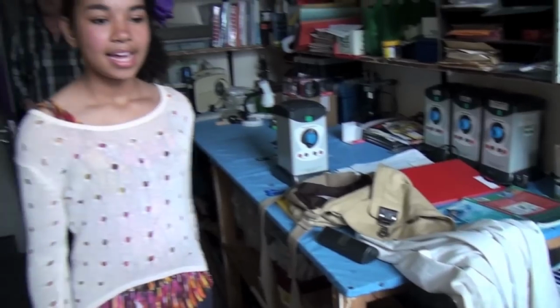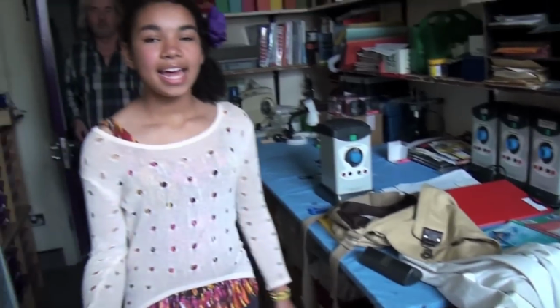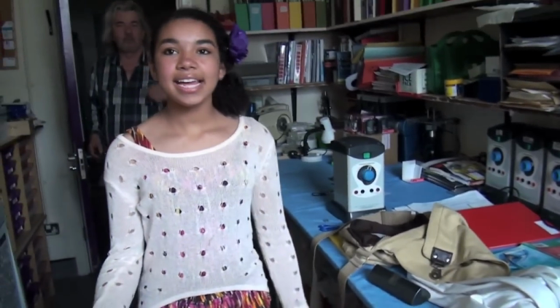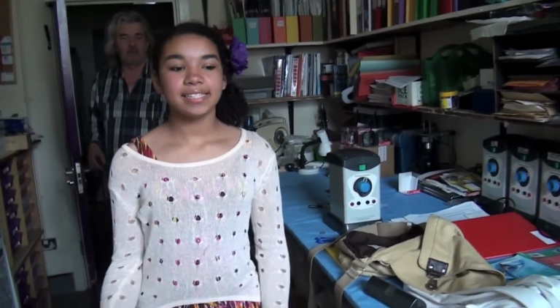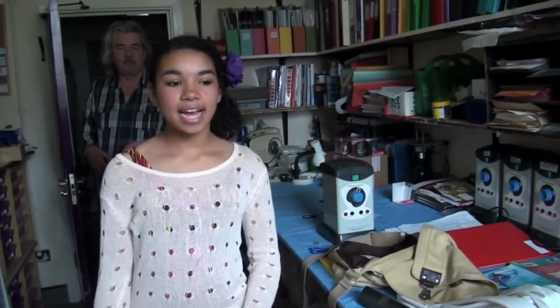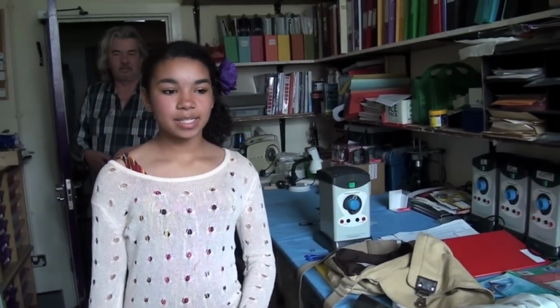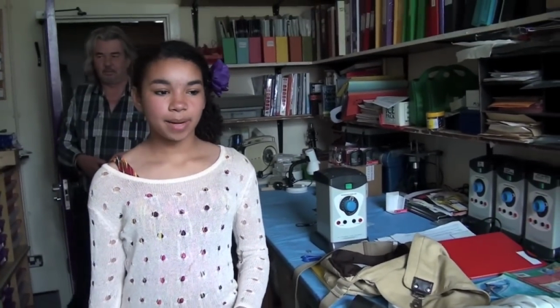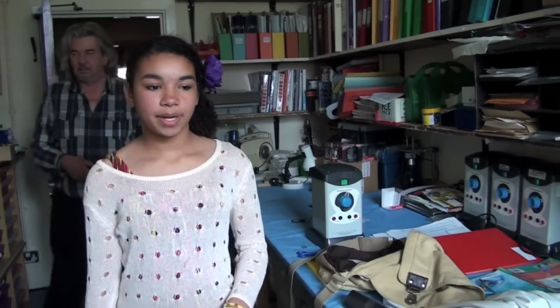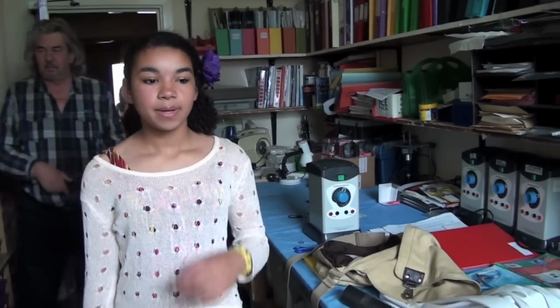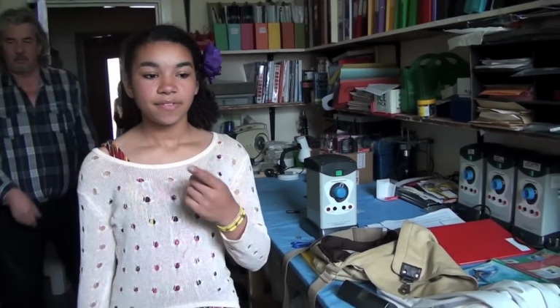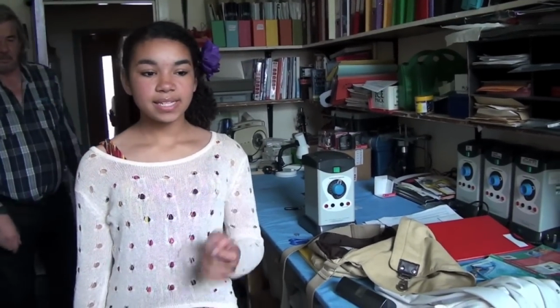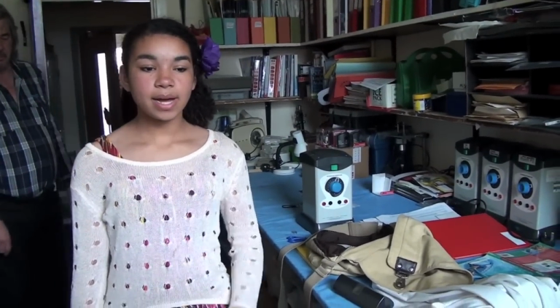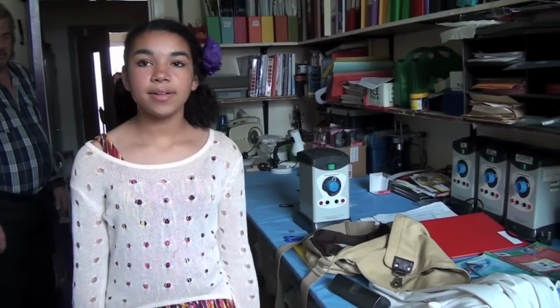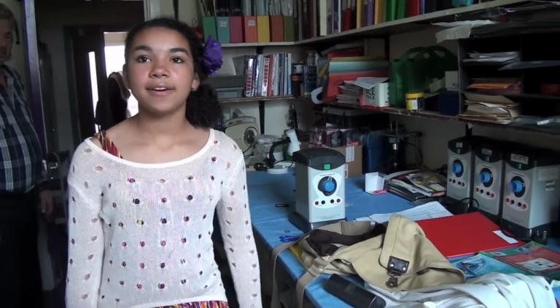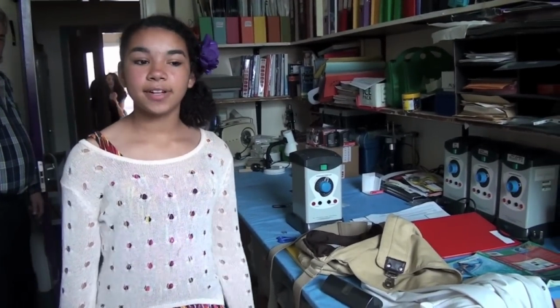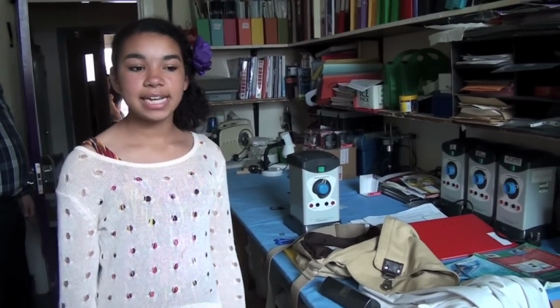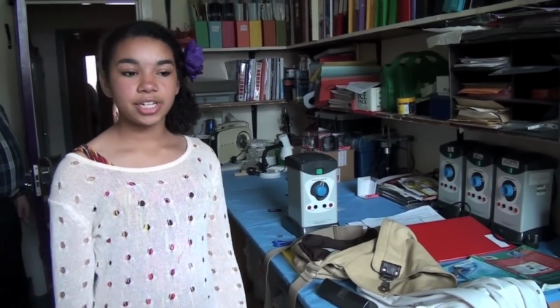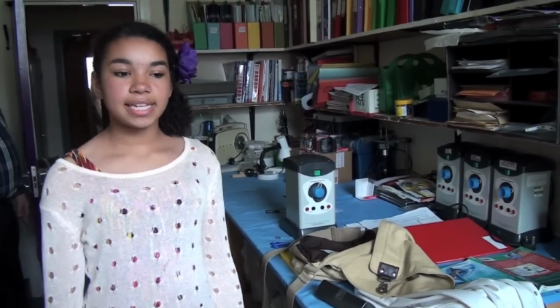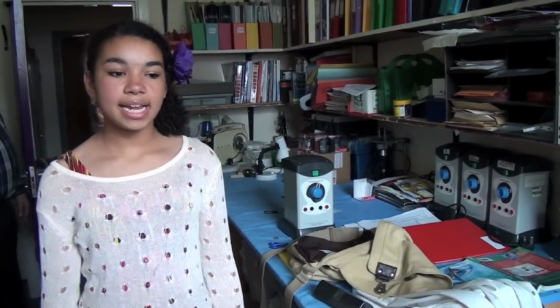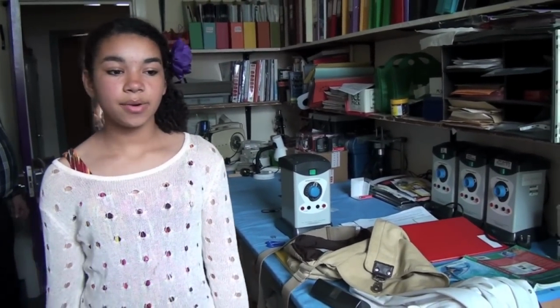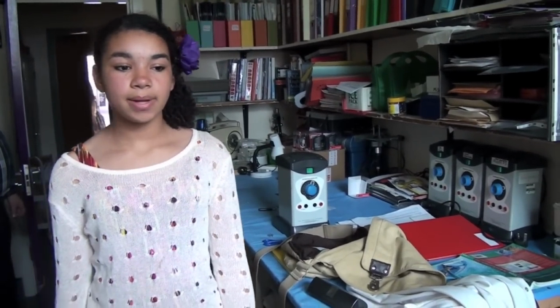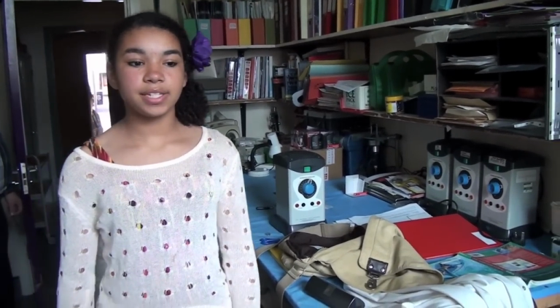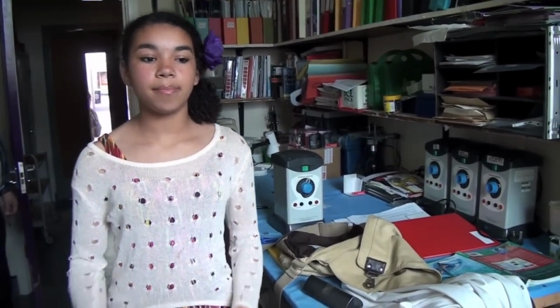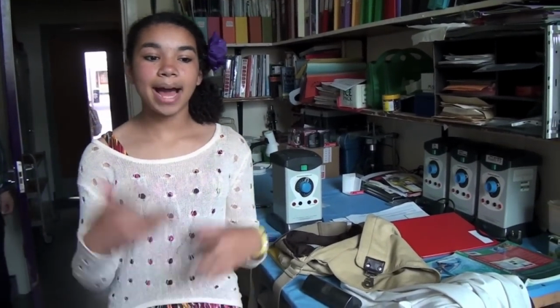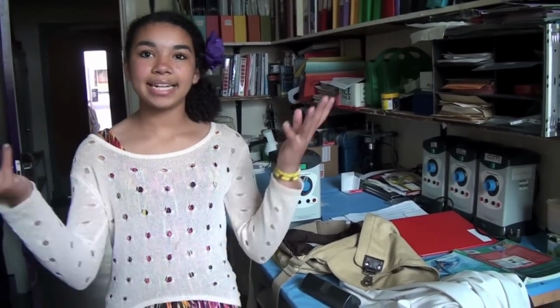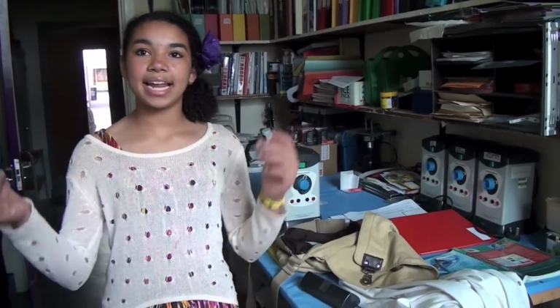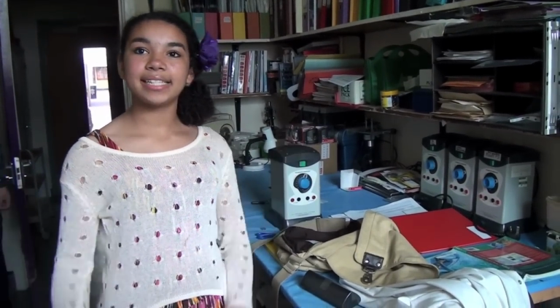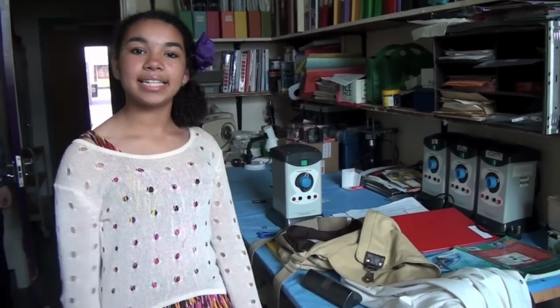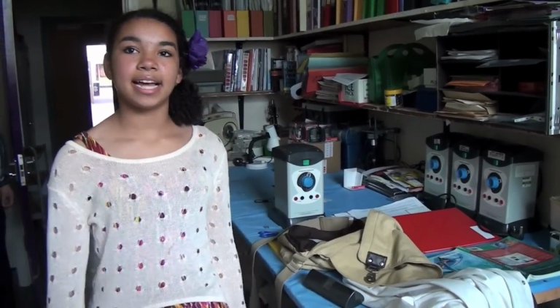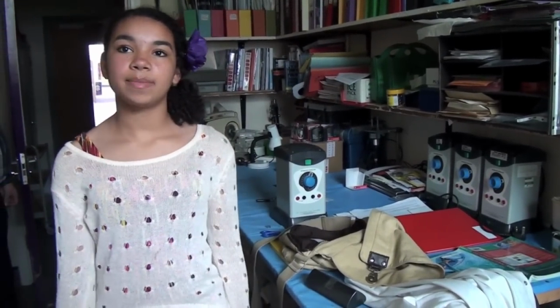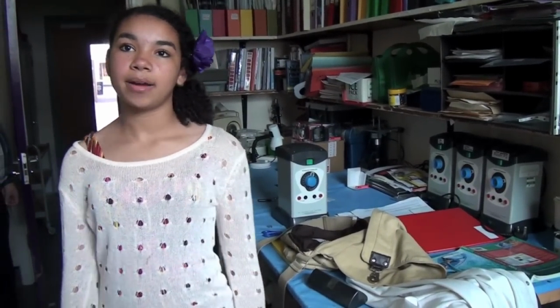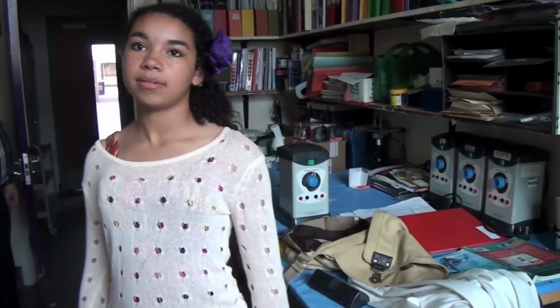Here is the science prep room. This is where you'll go if your teacher needs any equipment to do mad and exciting experiments.